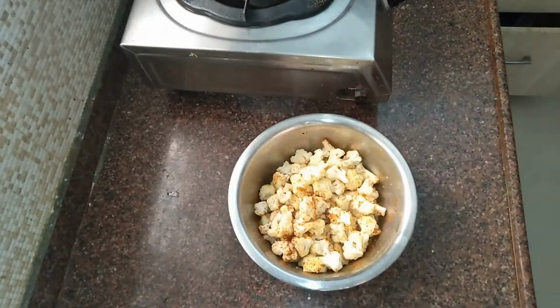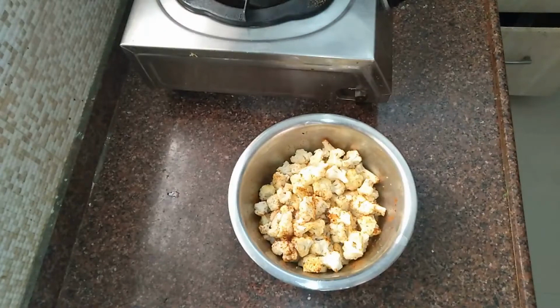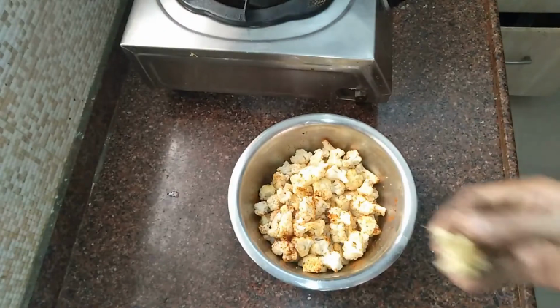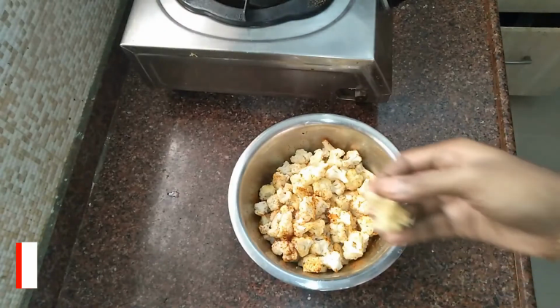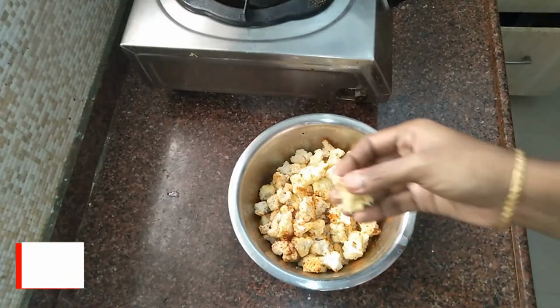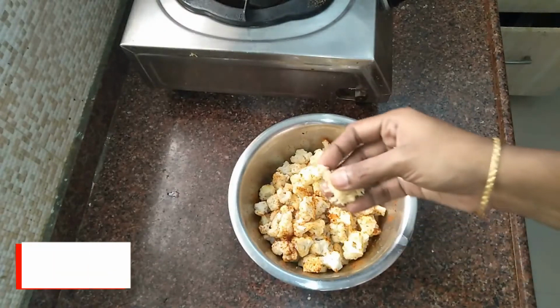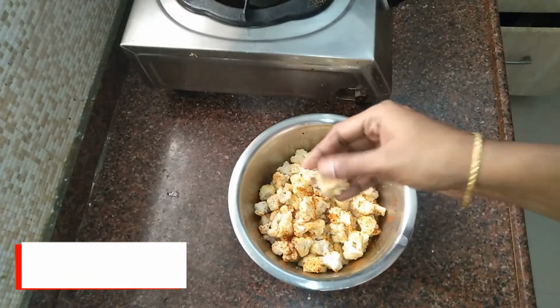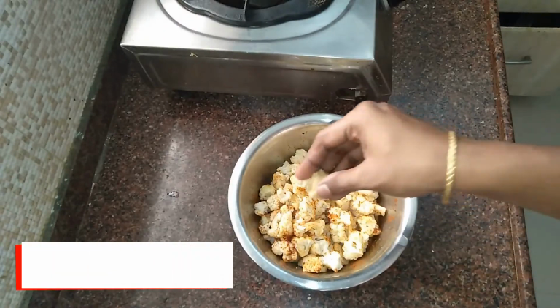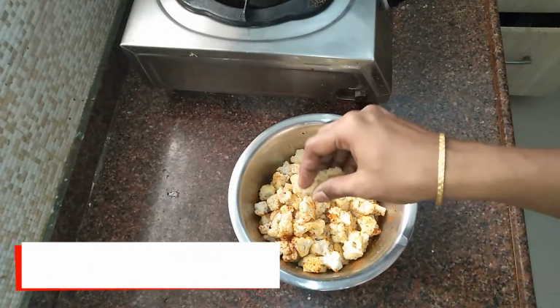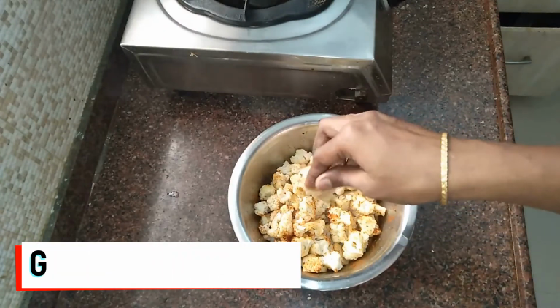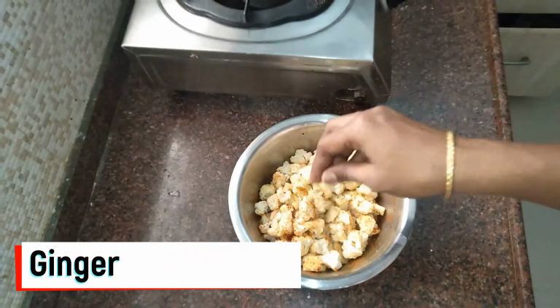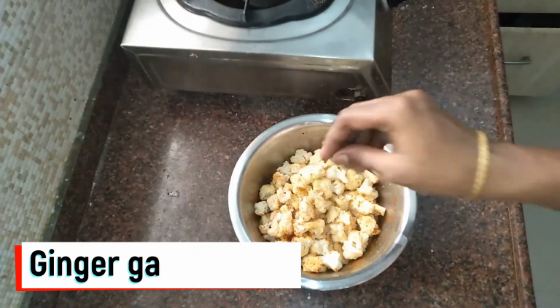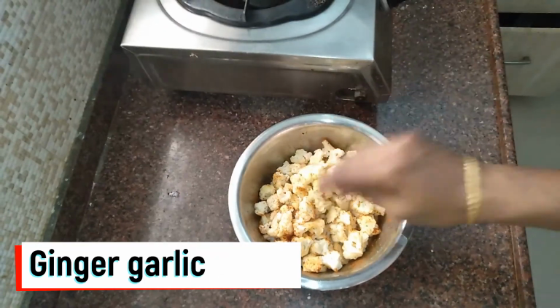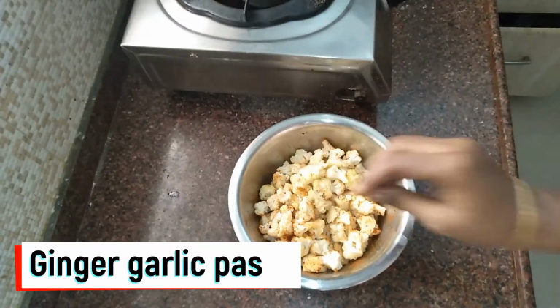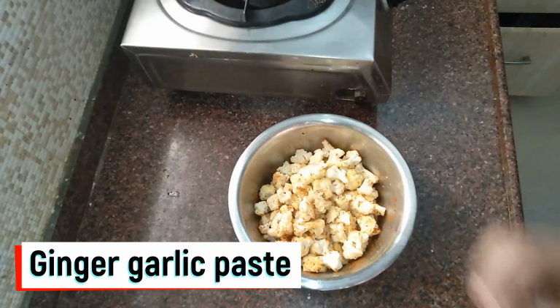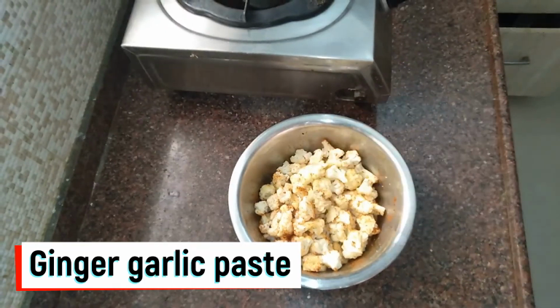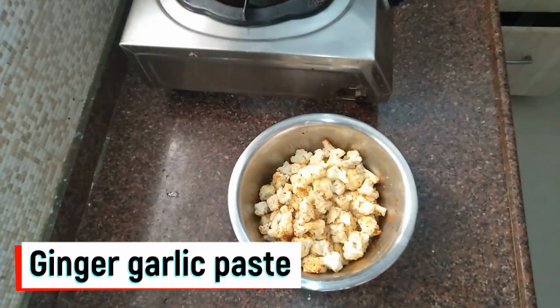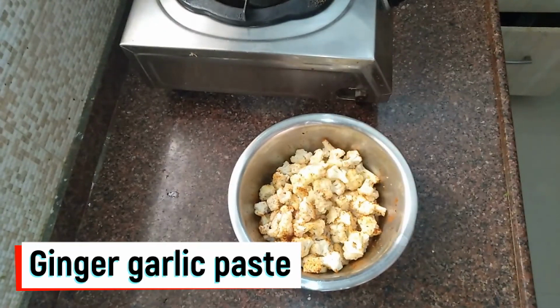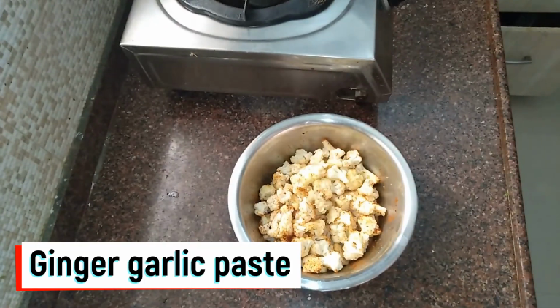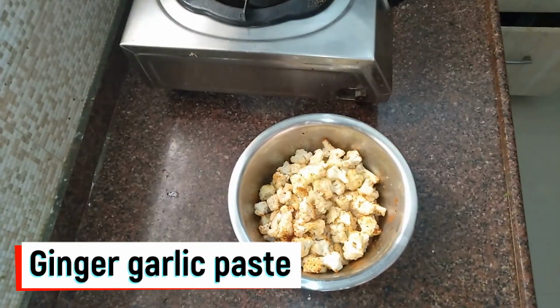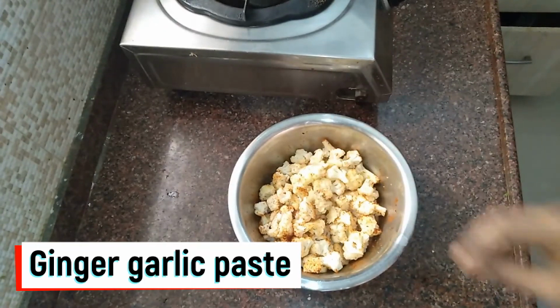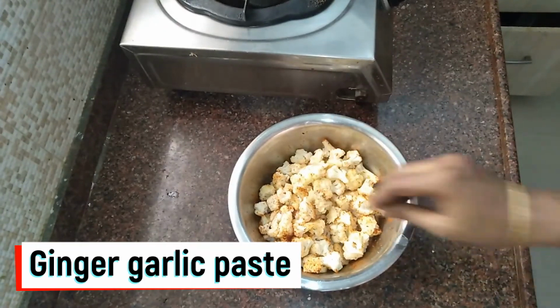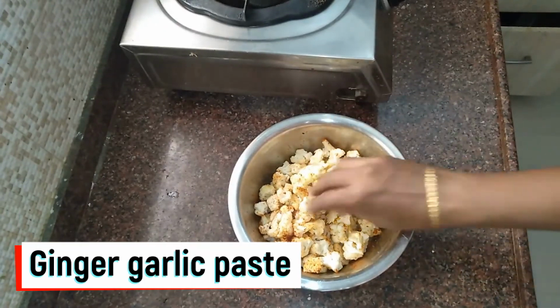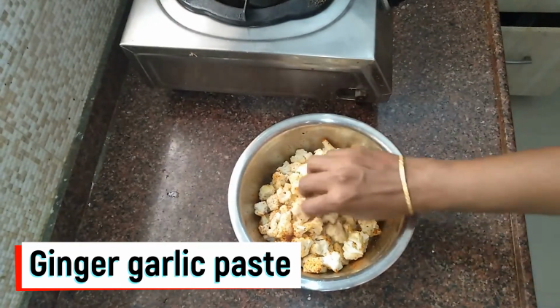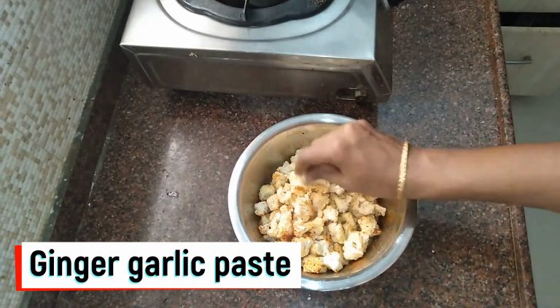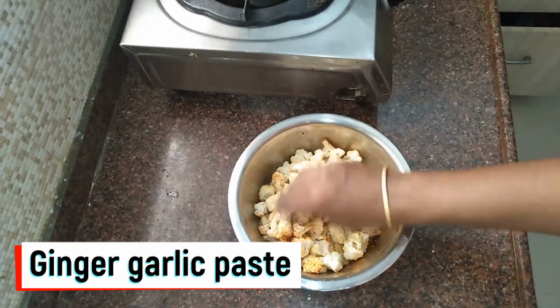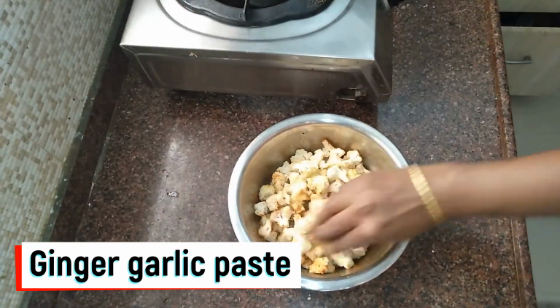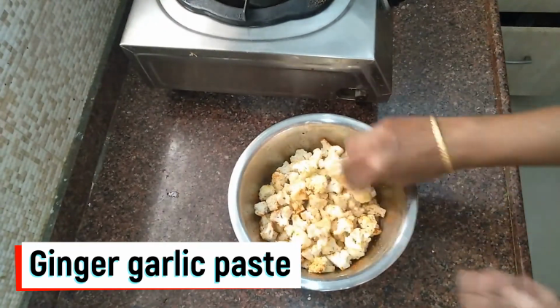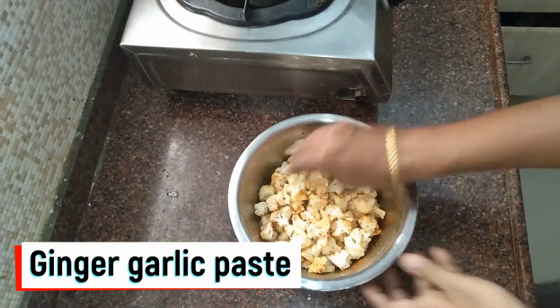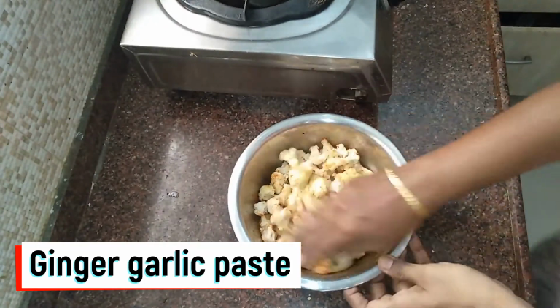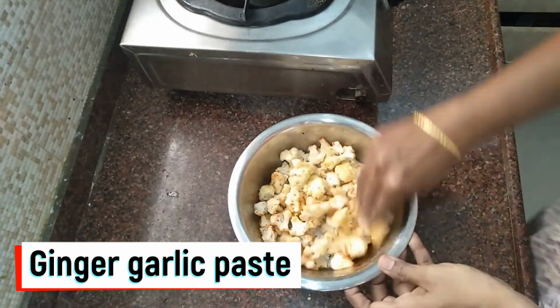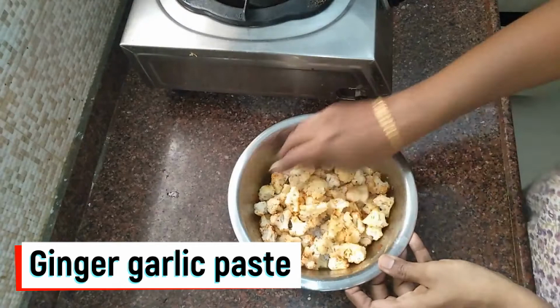Now add a little paste. We will mix it well.